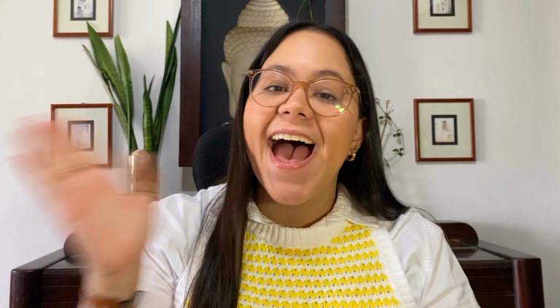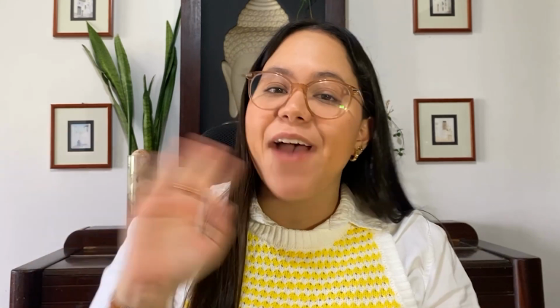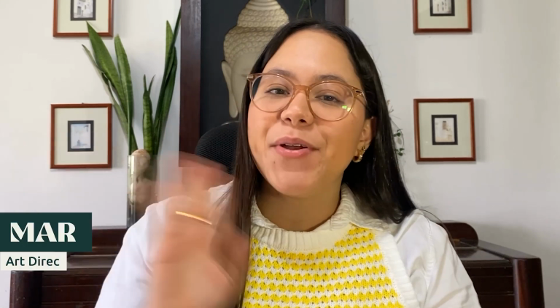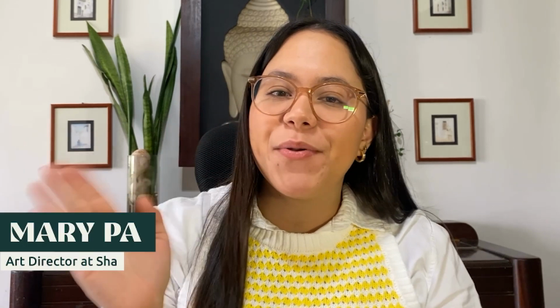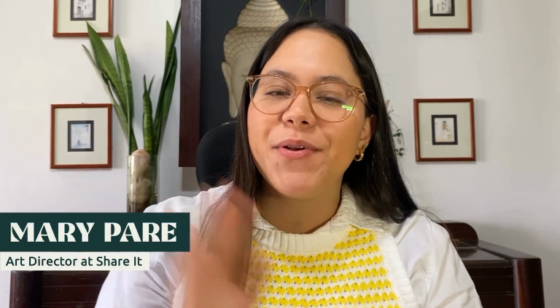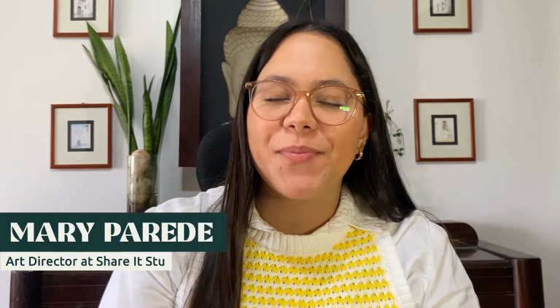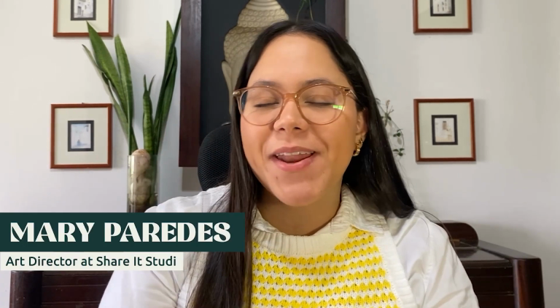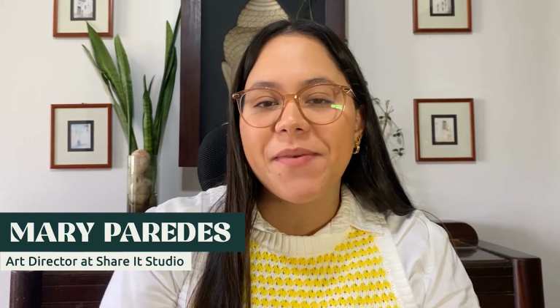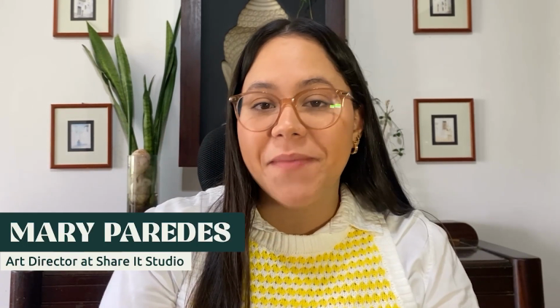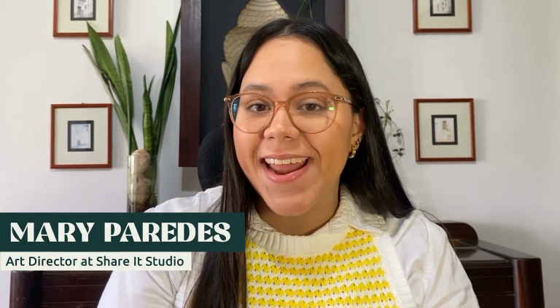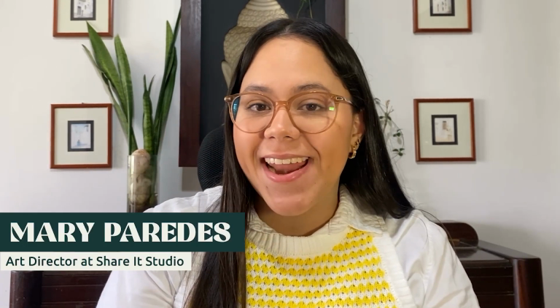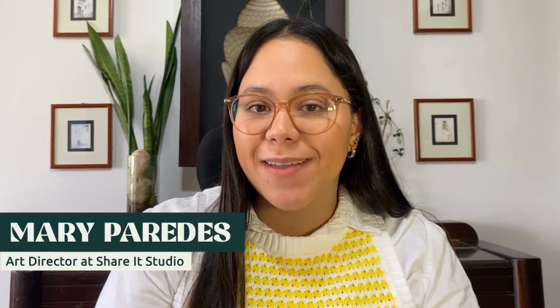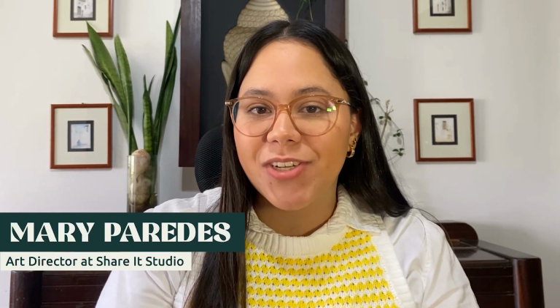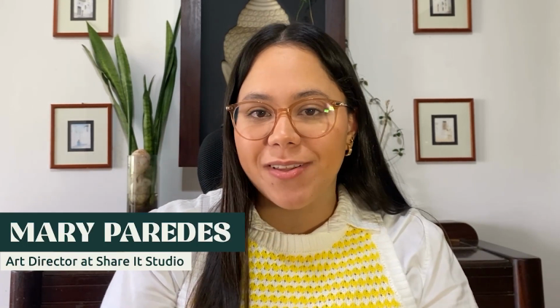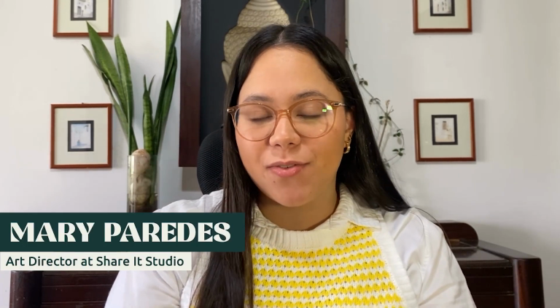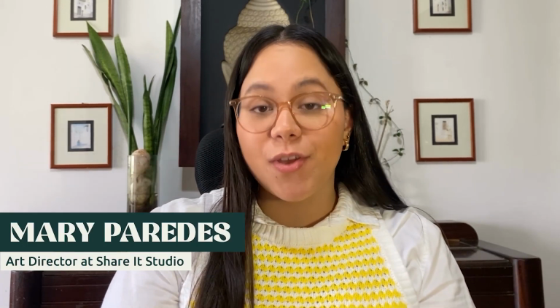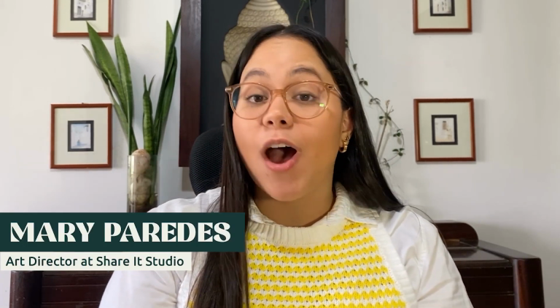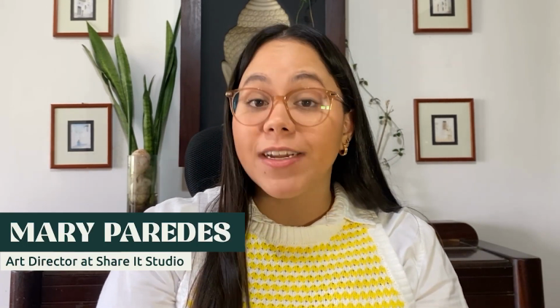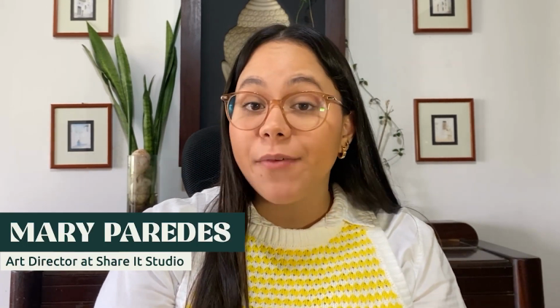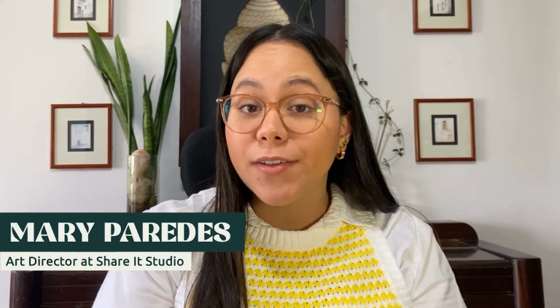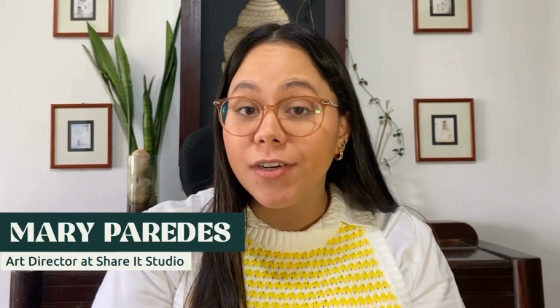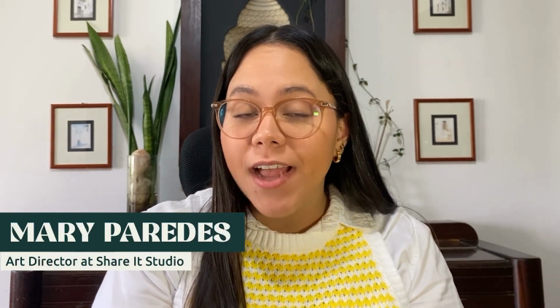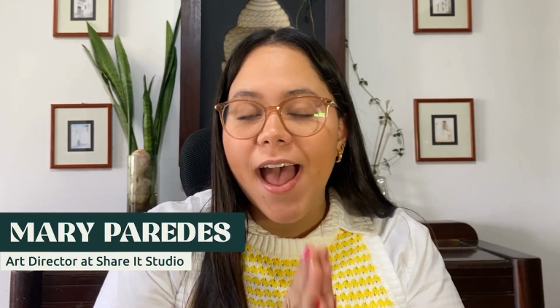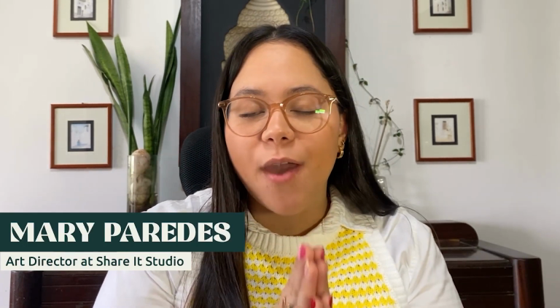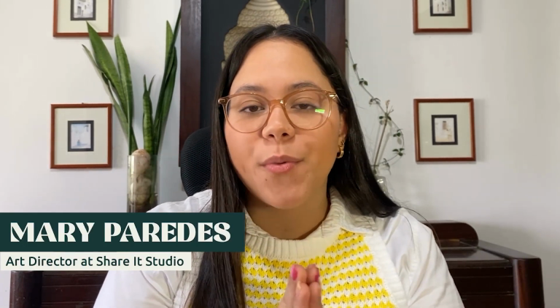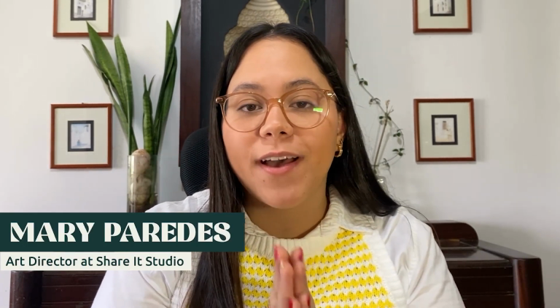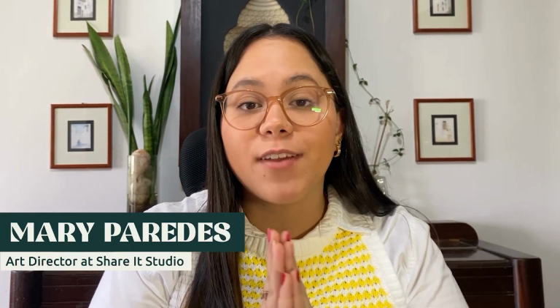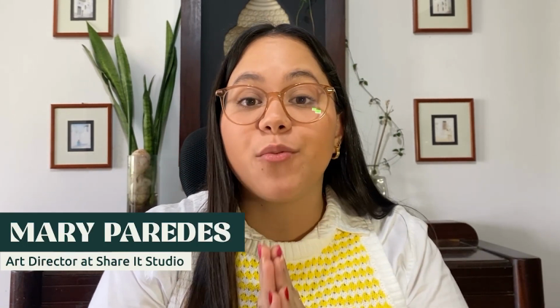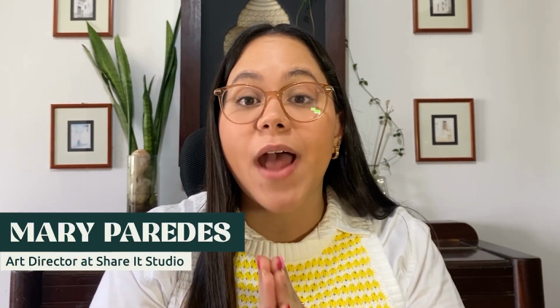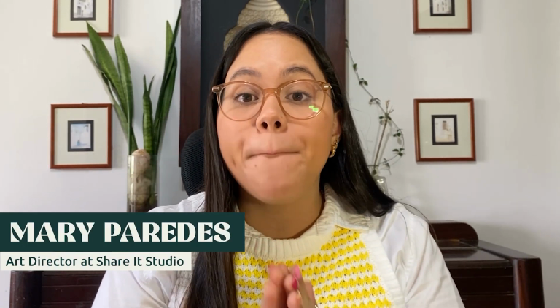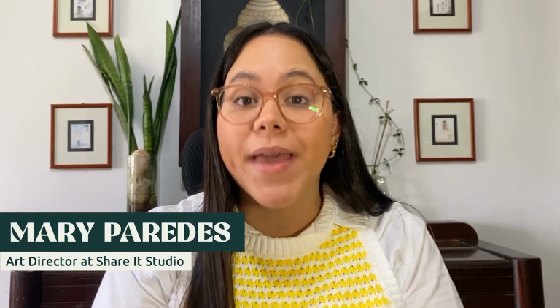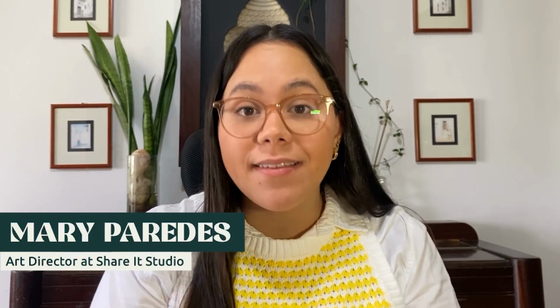Hi everyone. My name is Mari and I am Shared Studios Art Director. I hope you guys are doing amazing.